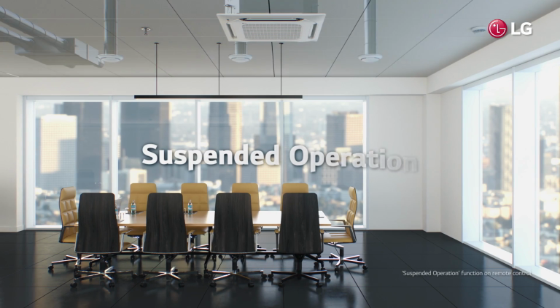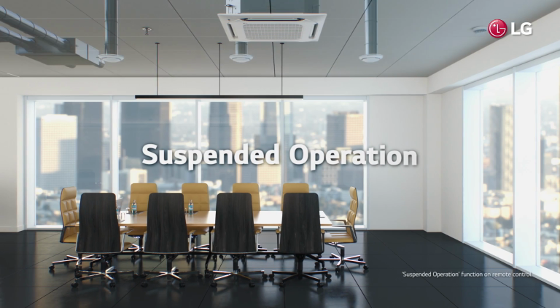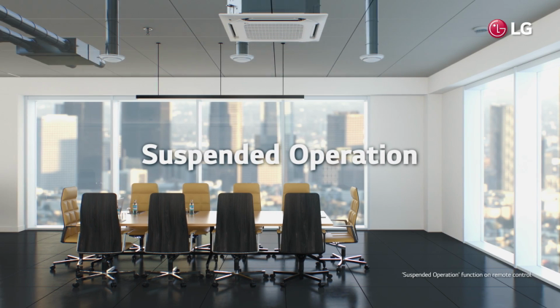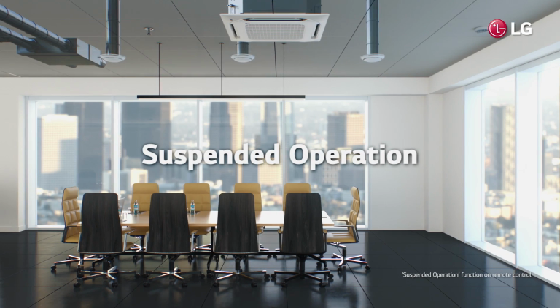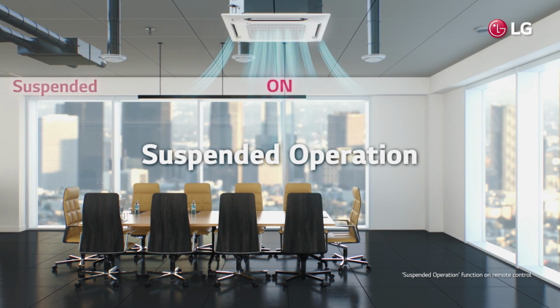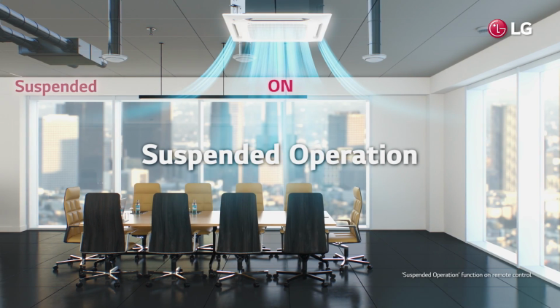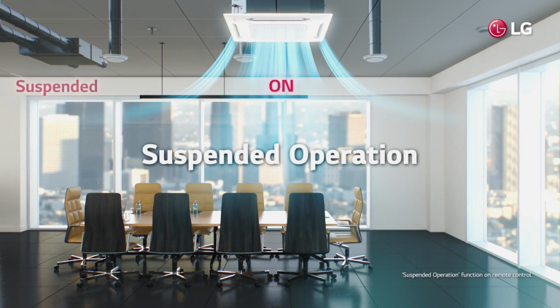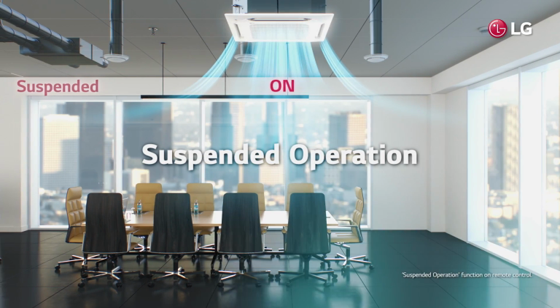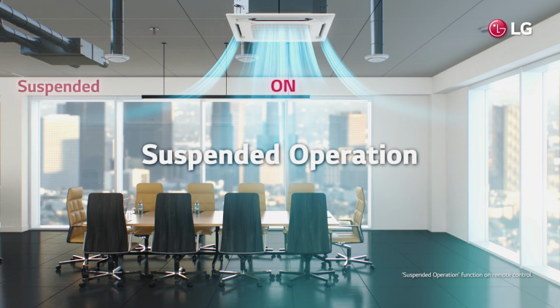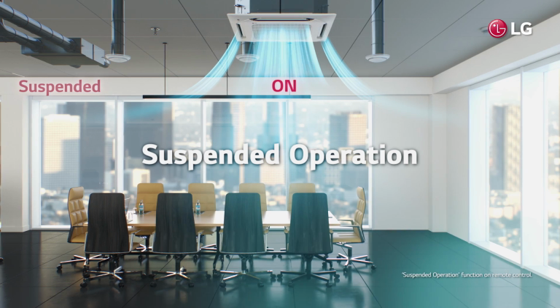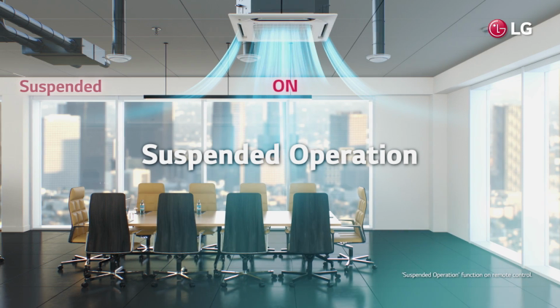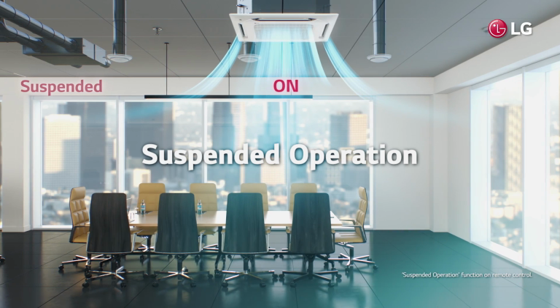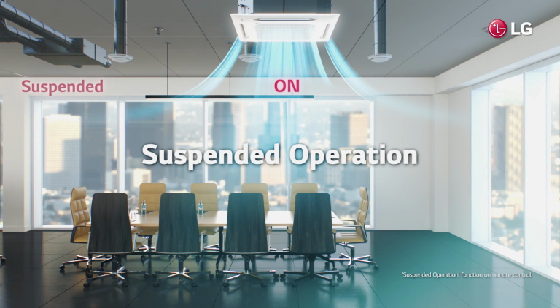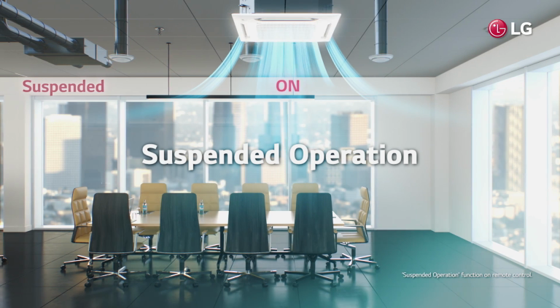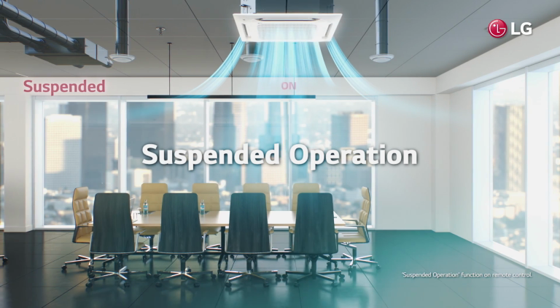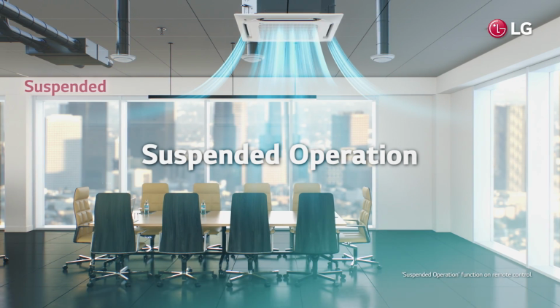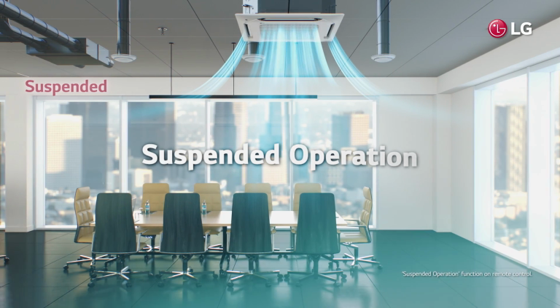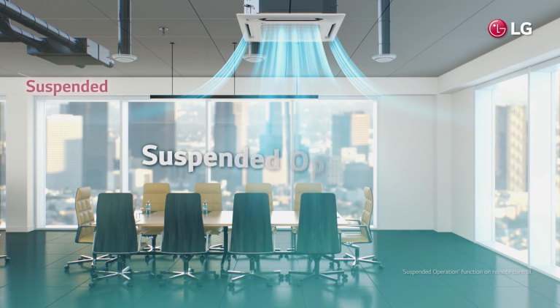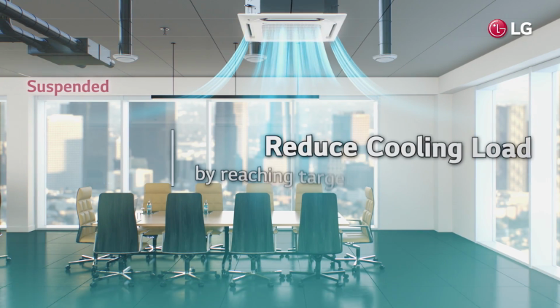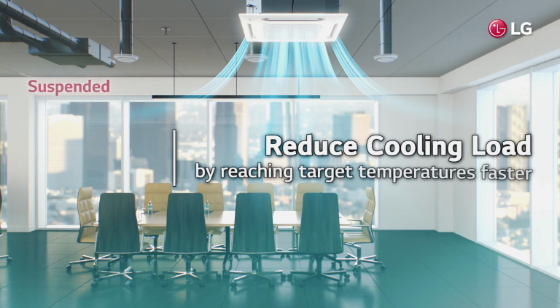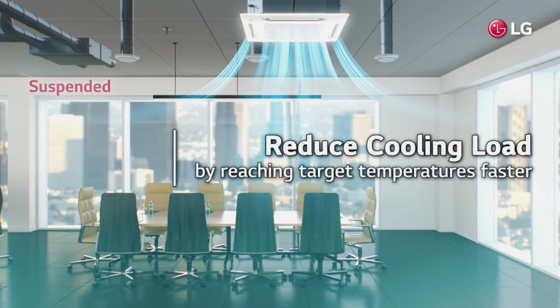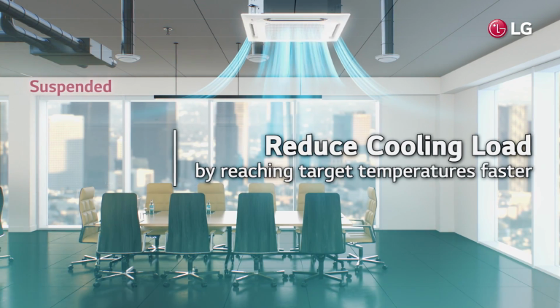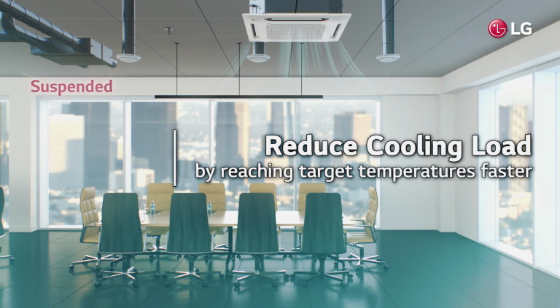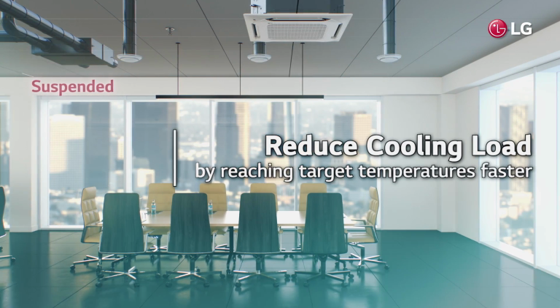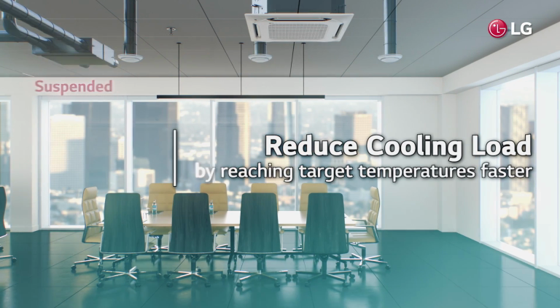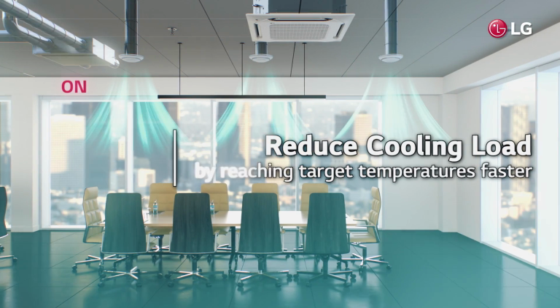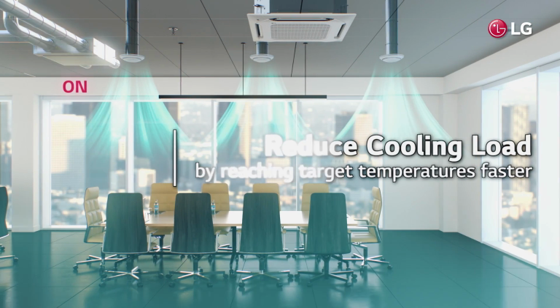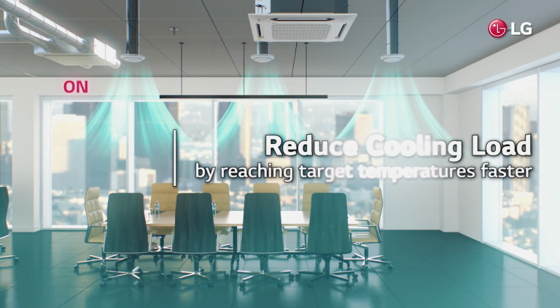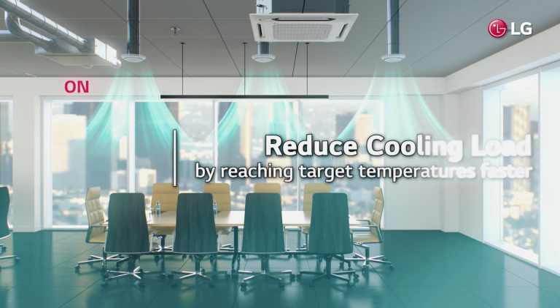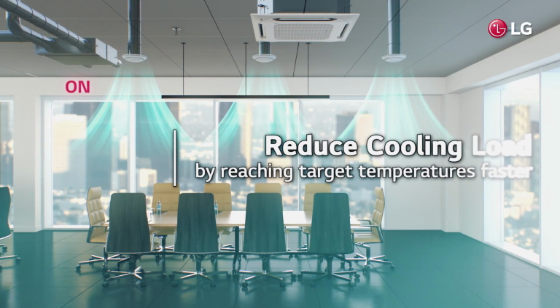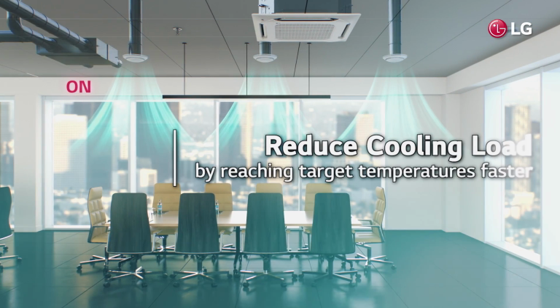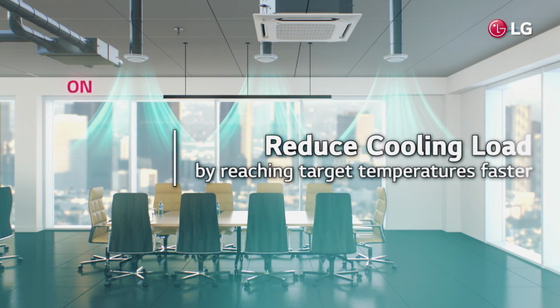When both systems are on, ERV operation is suspended so that target temperatures can be reached faster and energy loss is reduced.